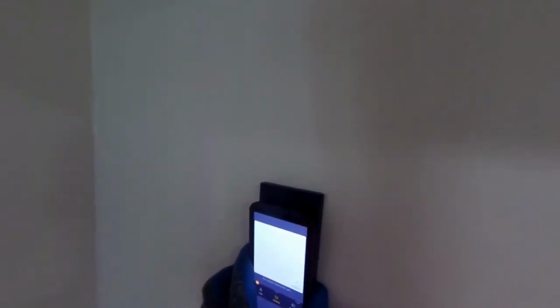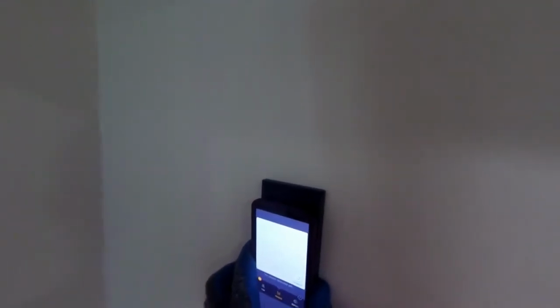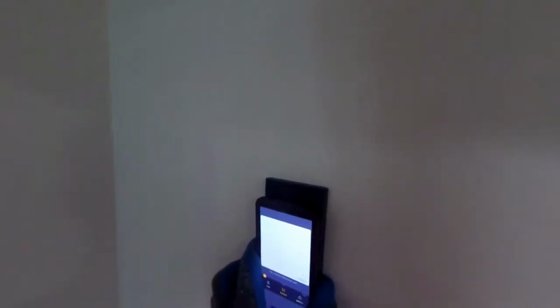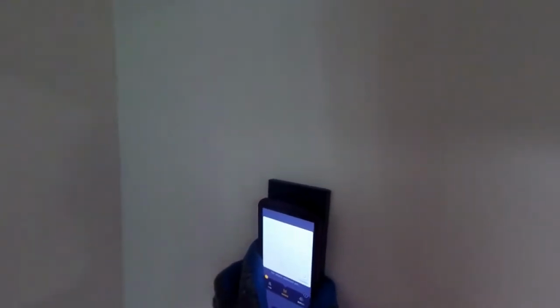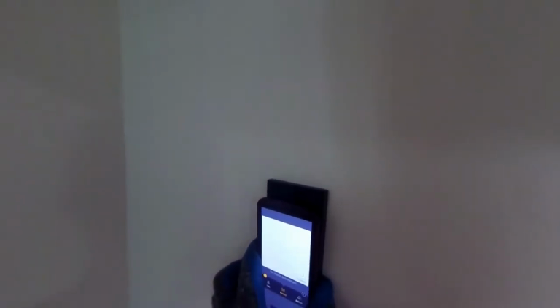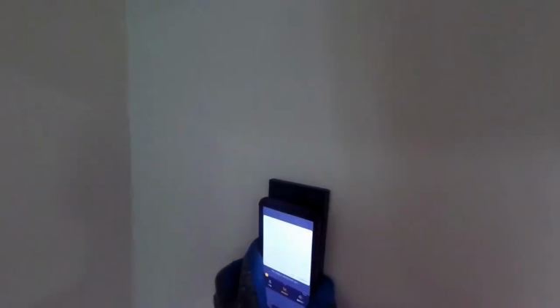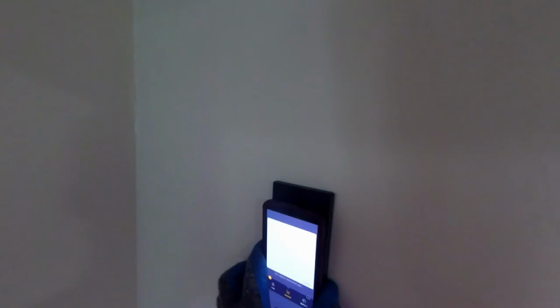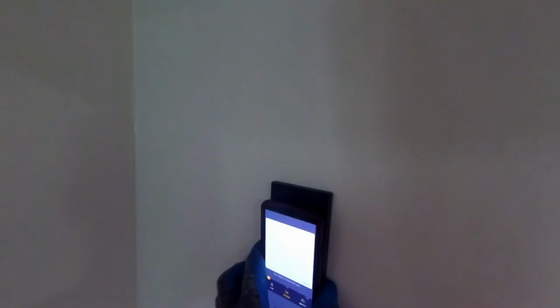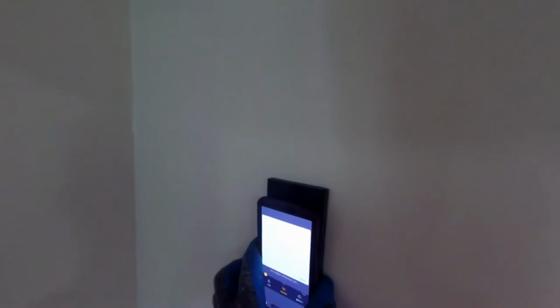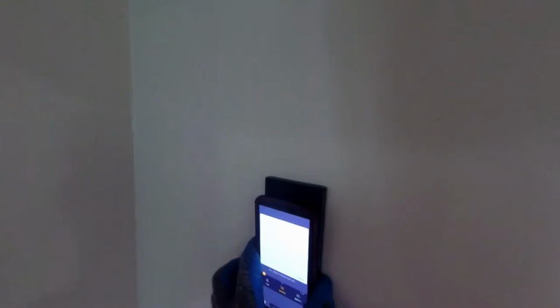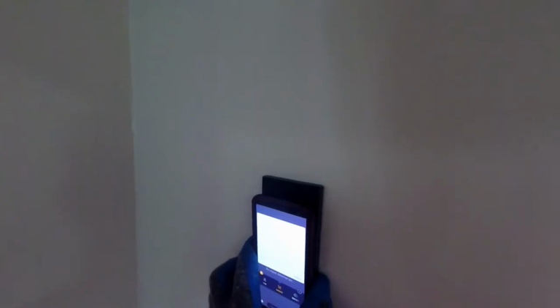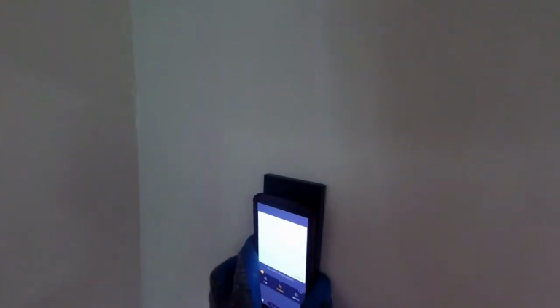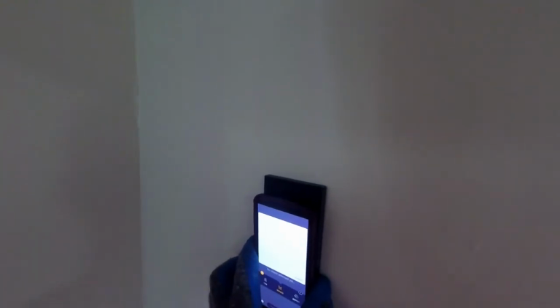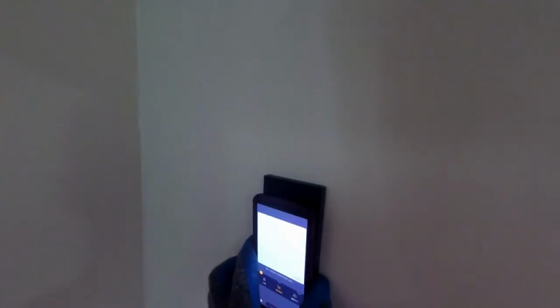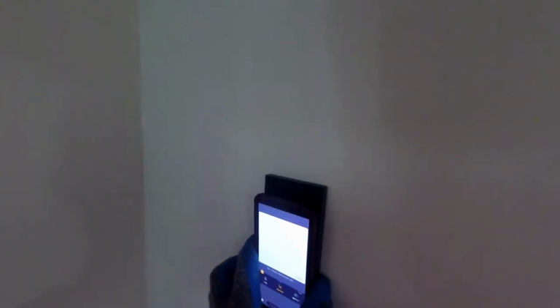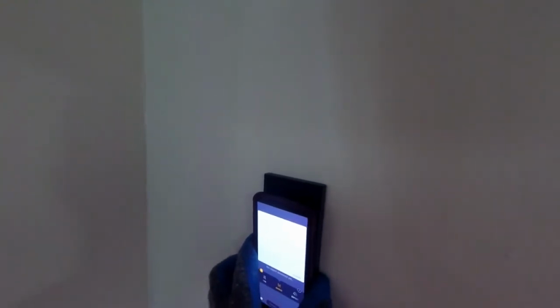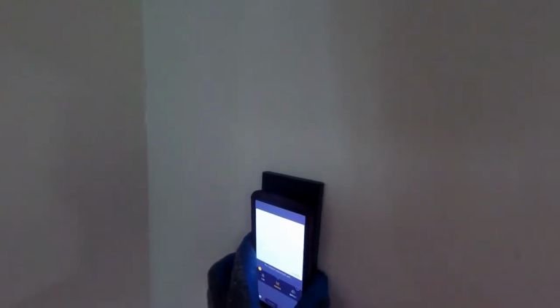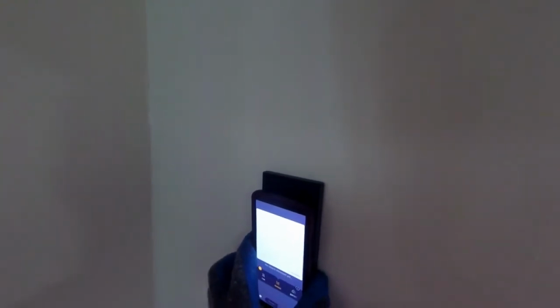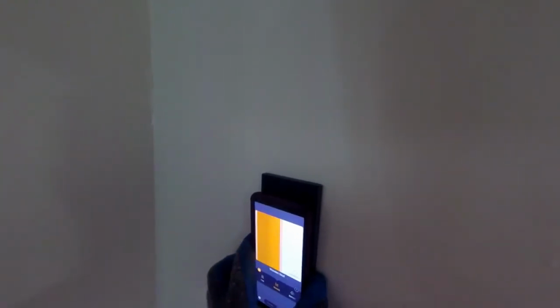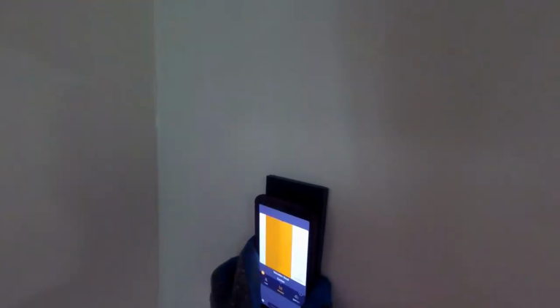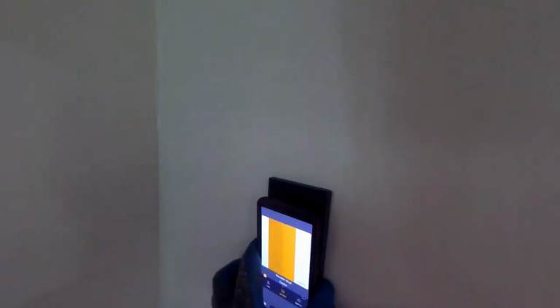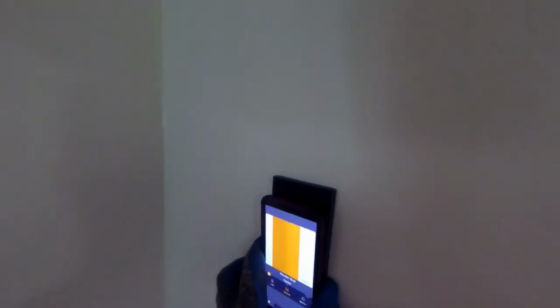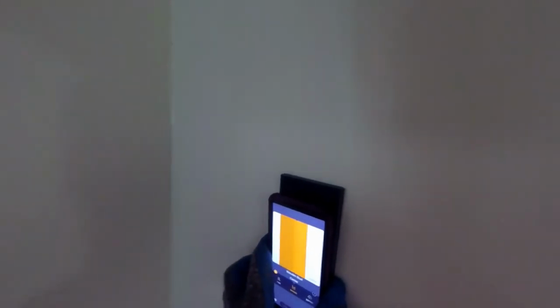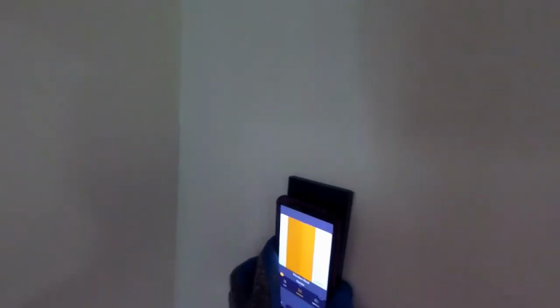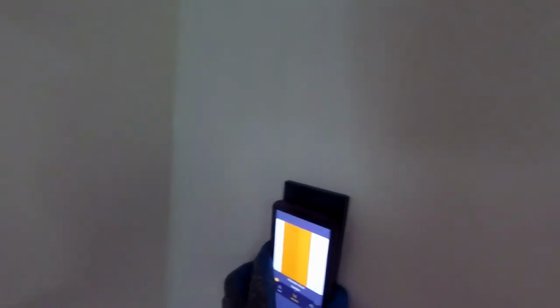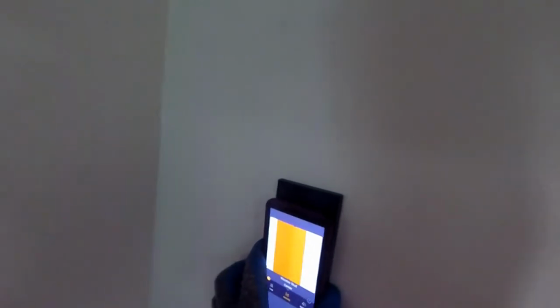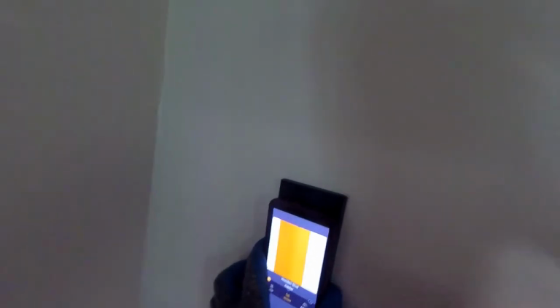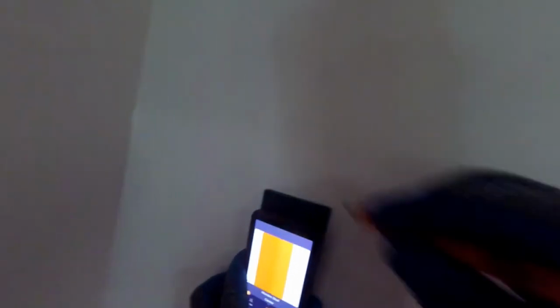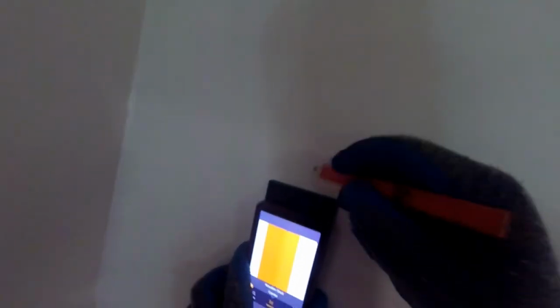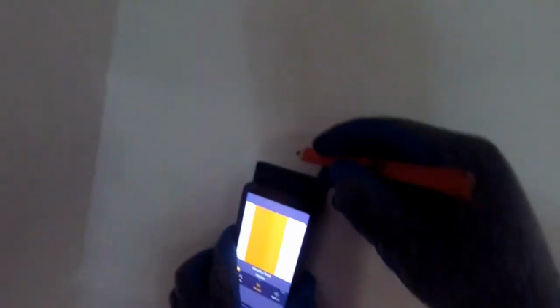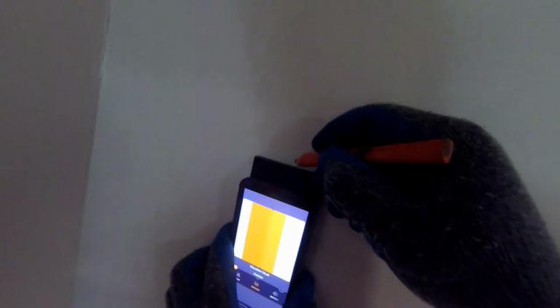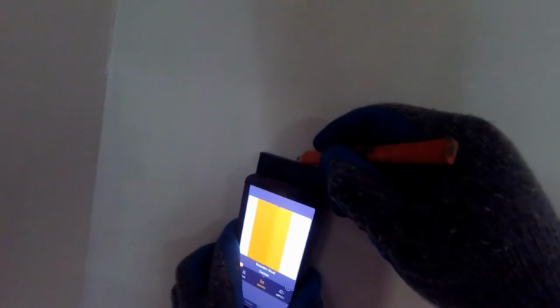Measuring into the corner in search of studs is an issue. In this case, assume there is a stud in the corner.